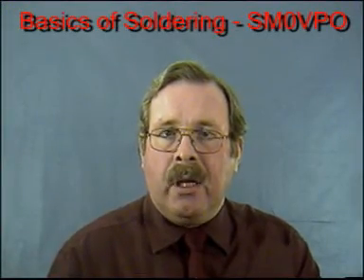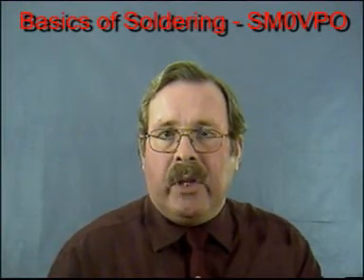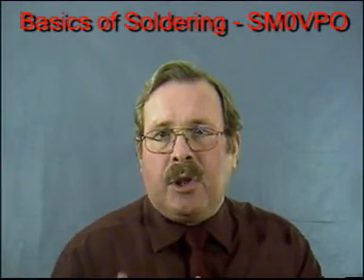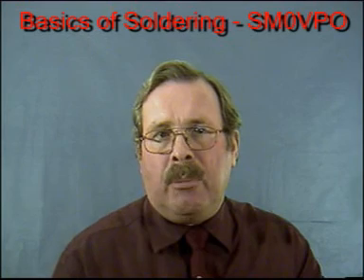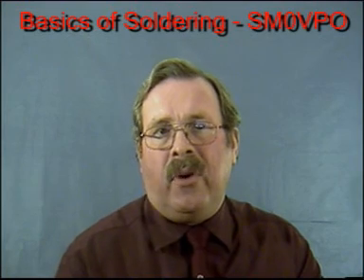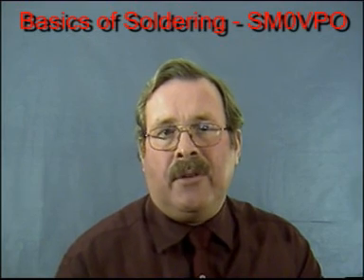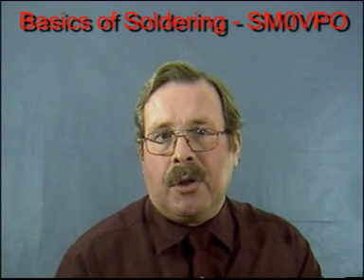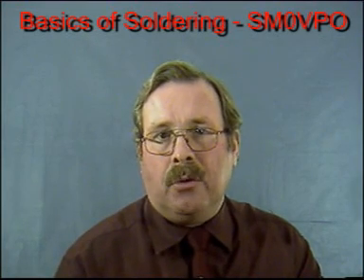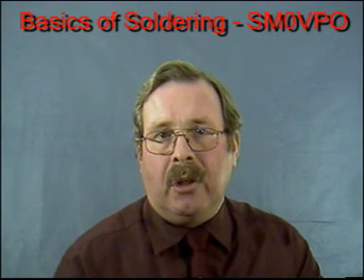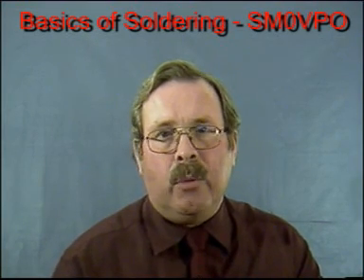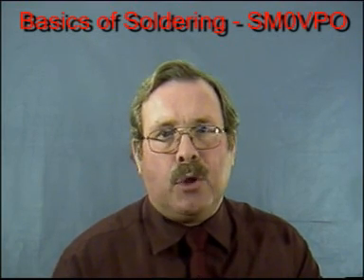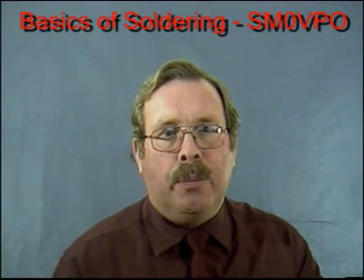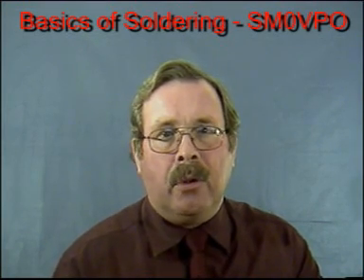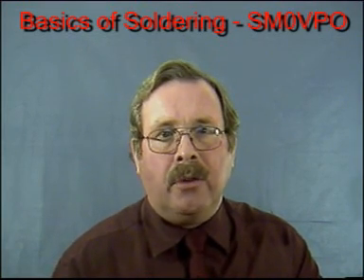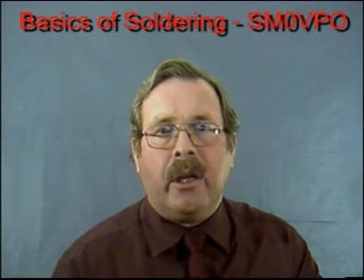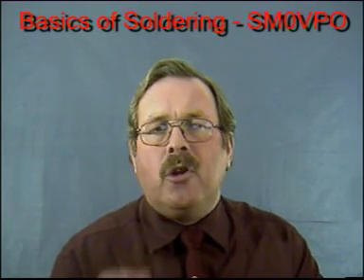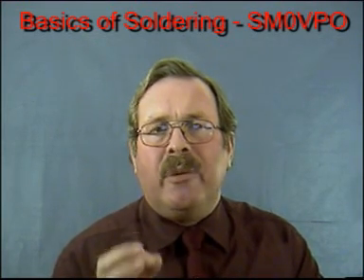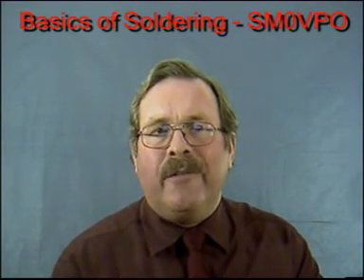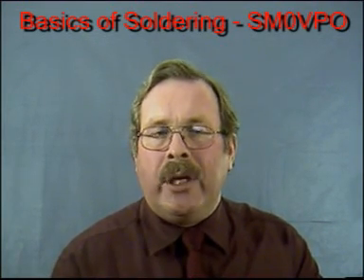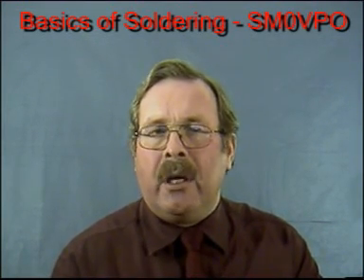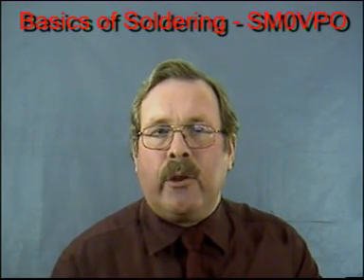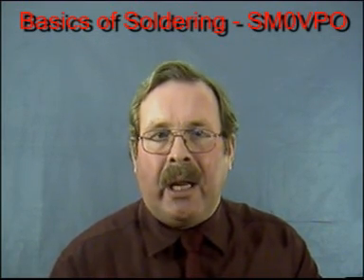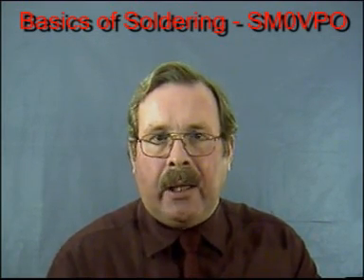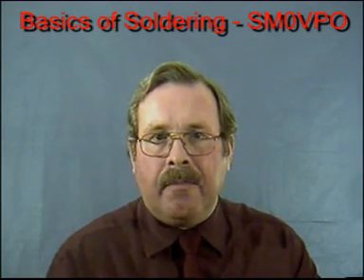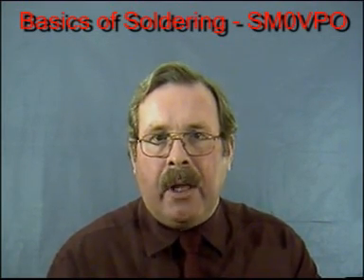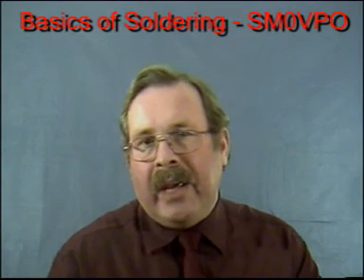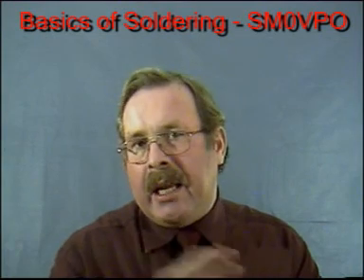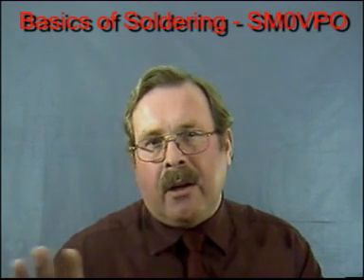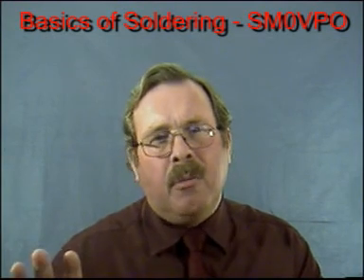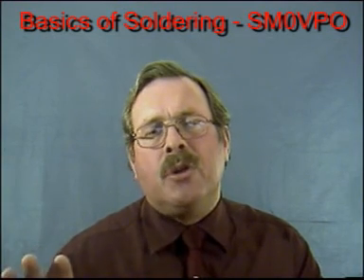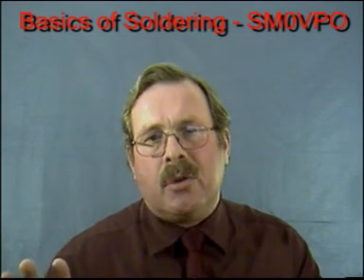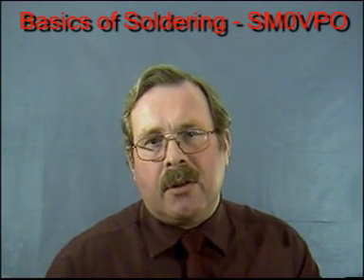The cheap 5 dollar soldering iron with a 2 pole contact should be avoided like the plague. They are almost useless.